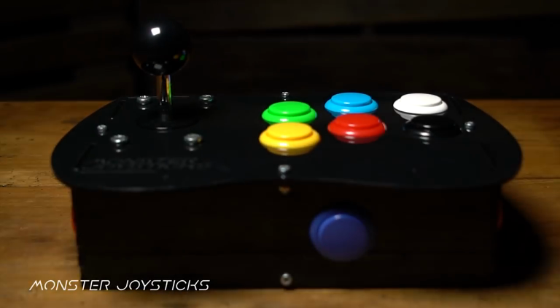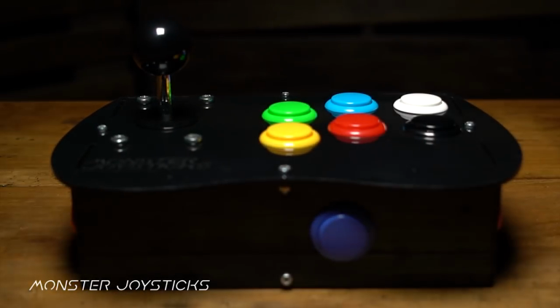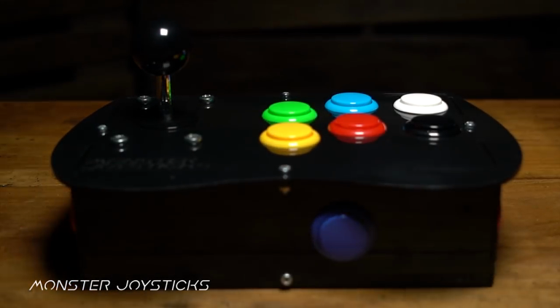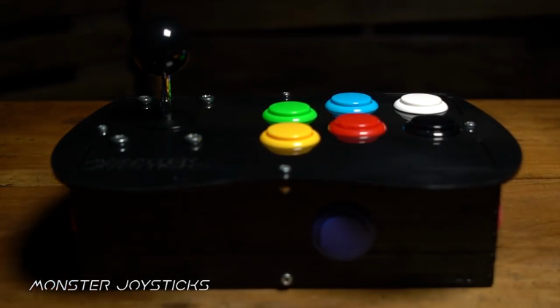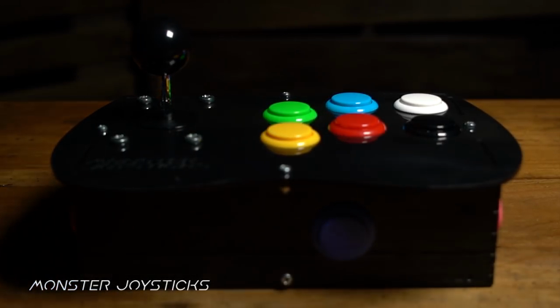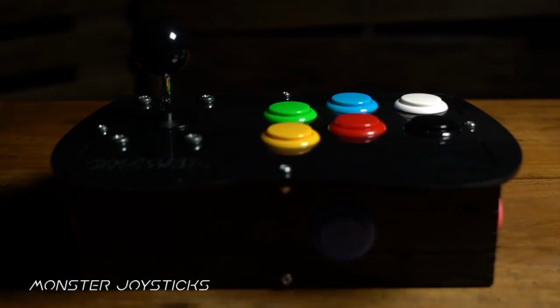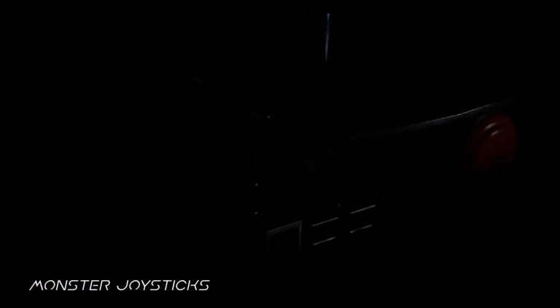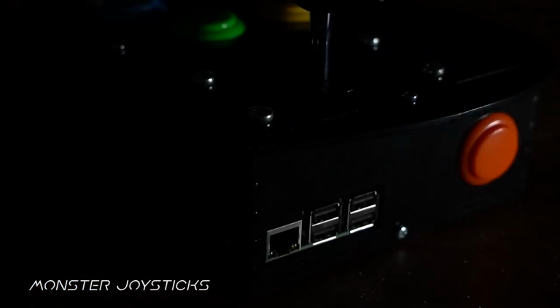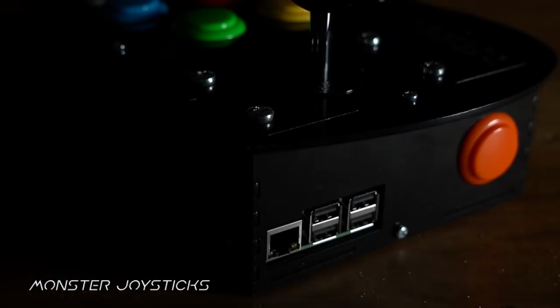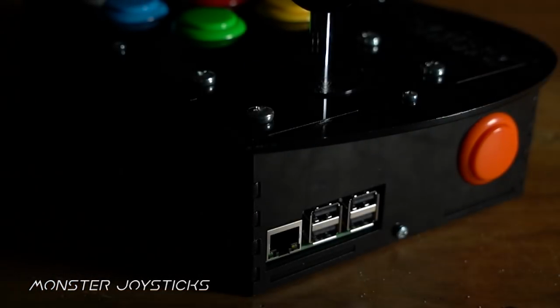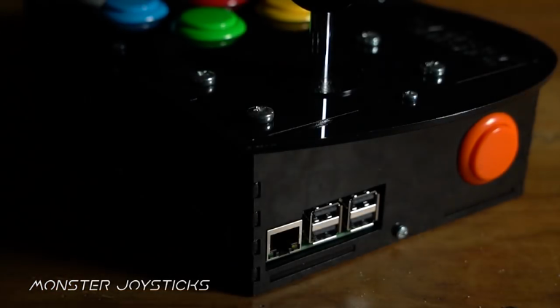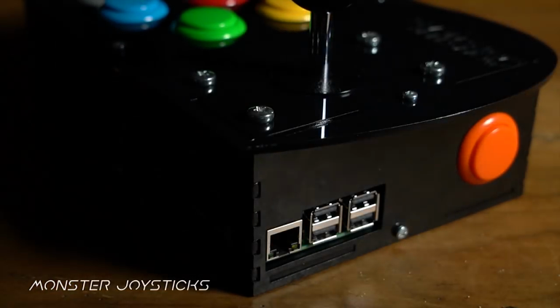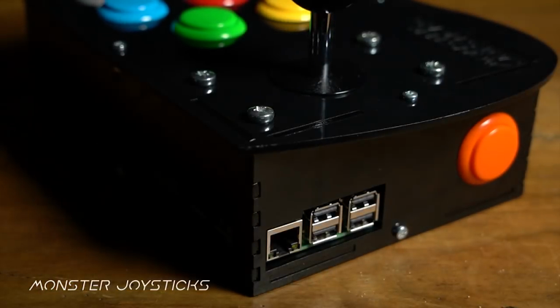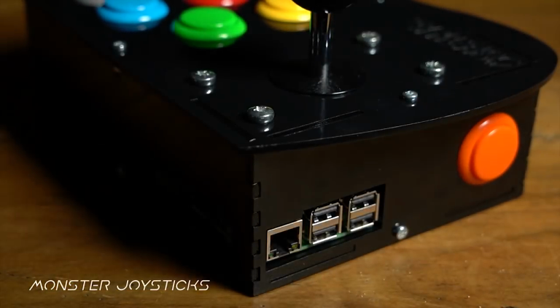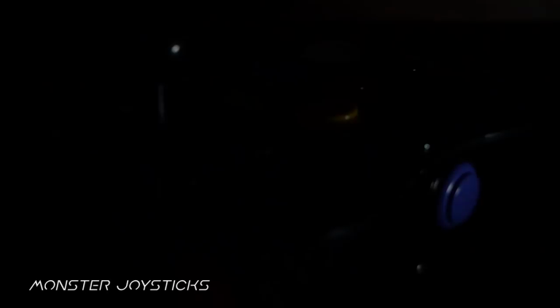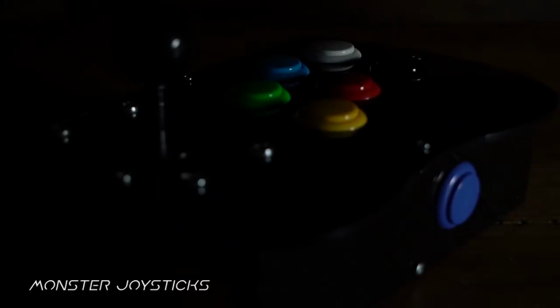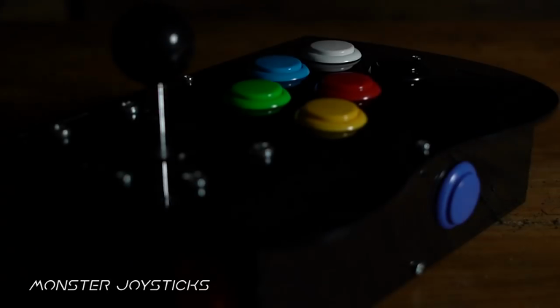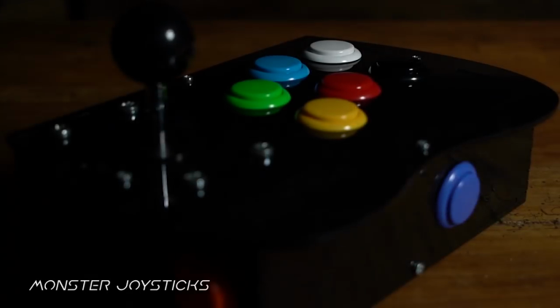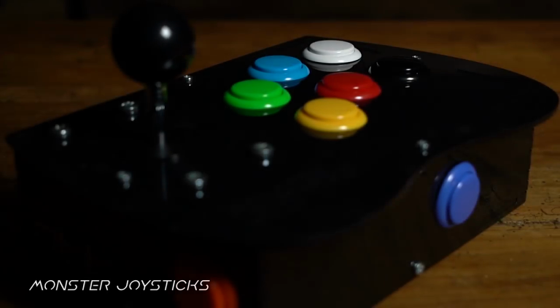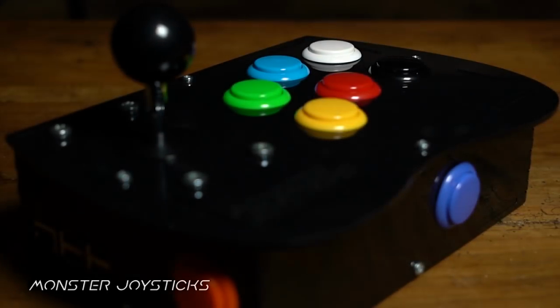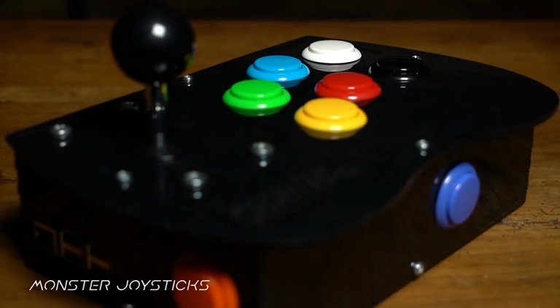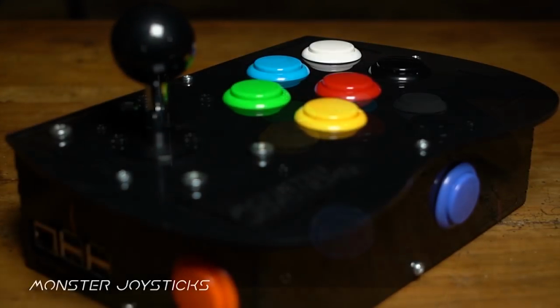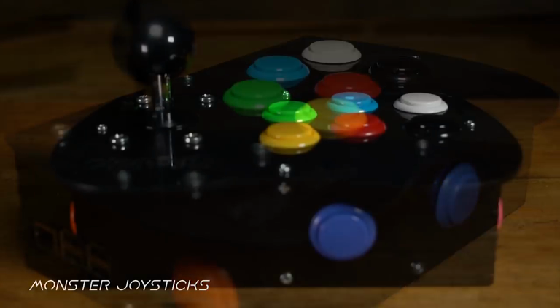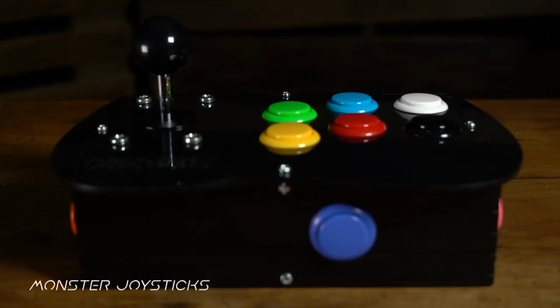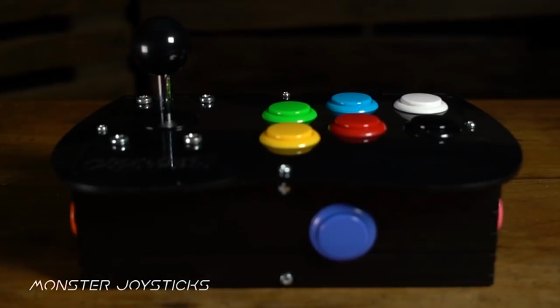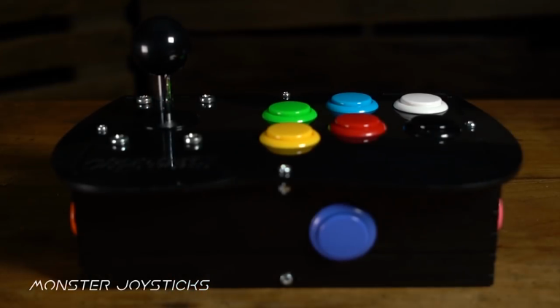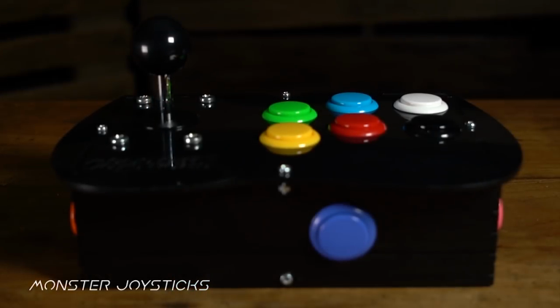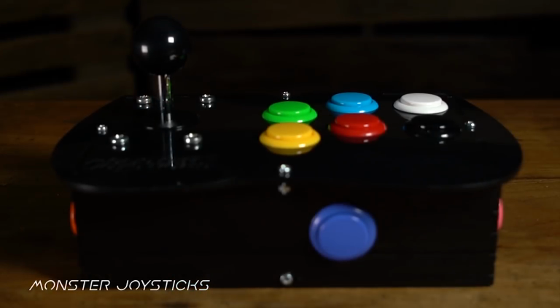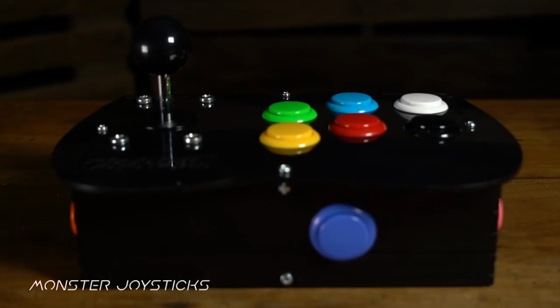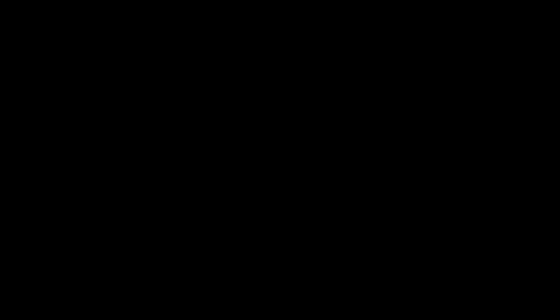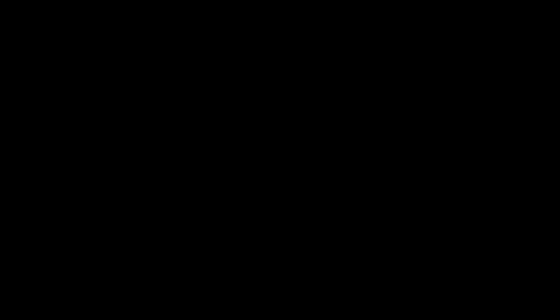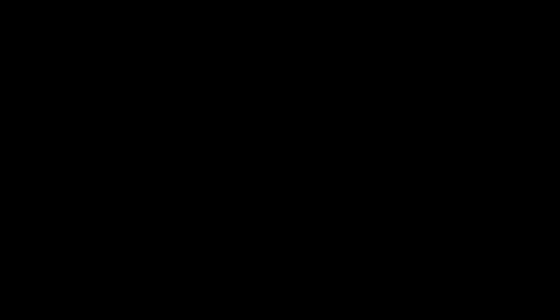This episode is supported by Monster Joysticks. Level up your Raspberry Pi with their all-in-one arcade stick with genuine Sanwa arcade parts.